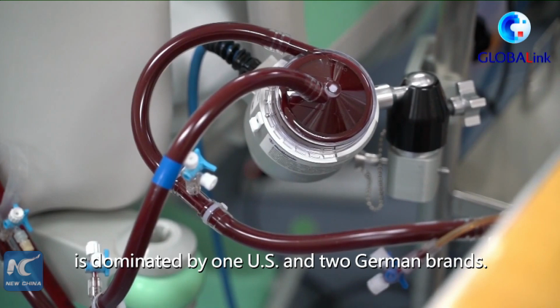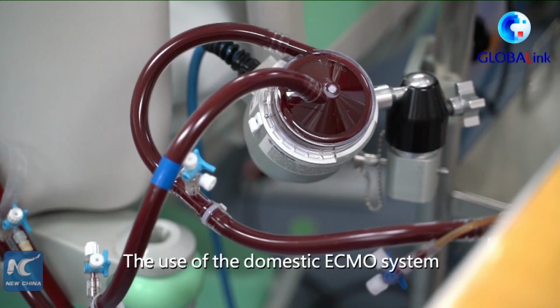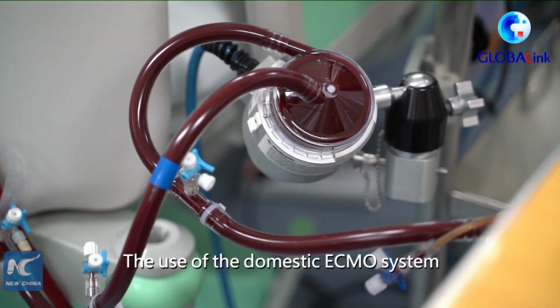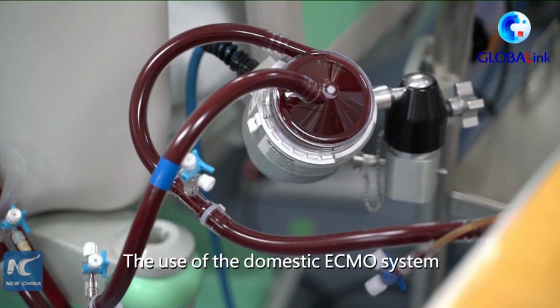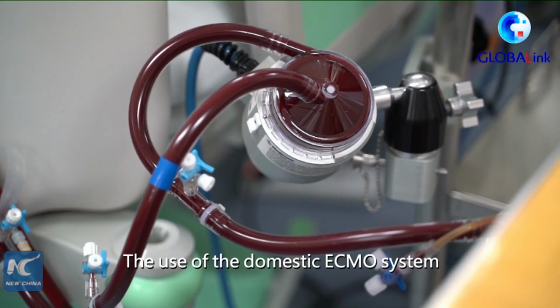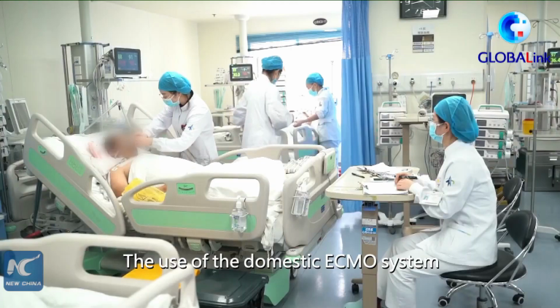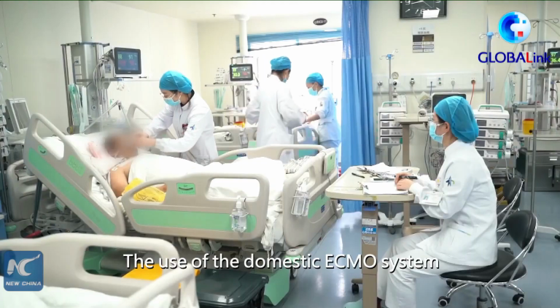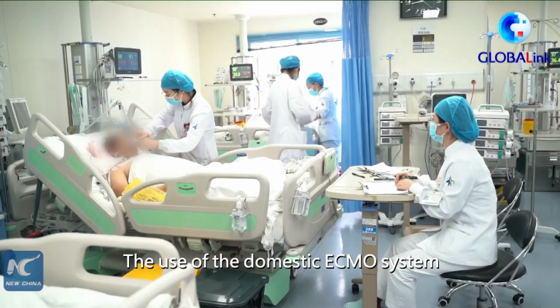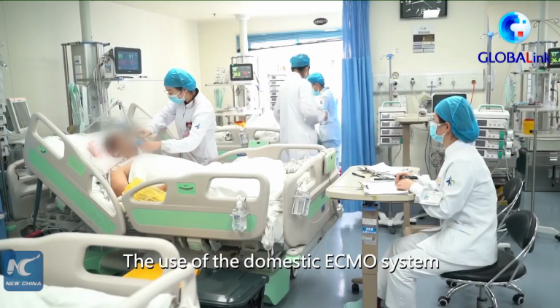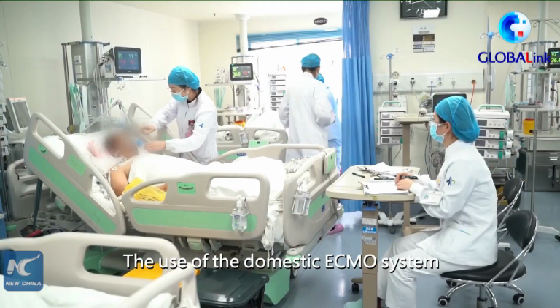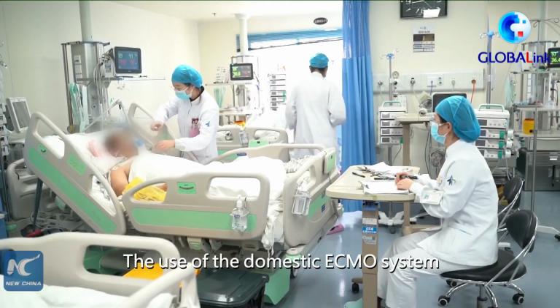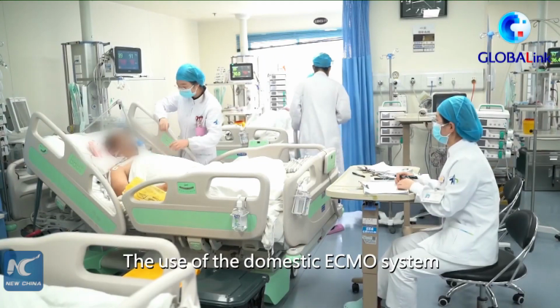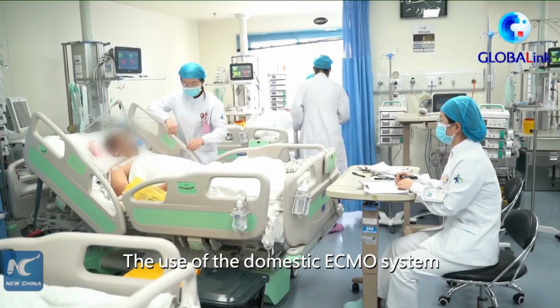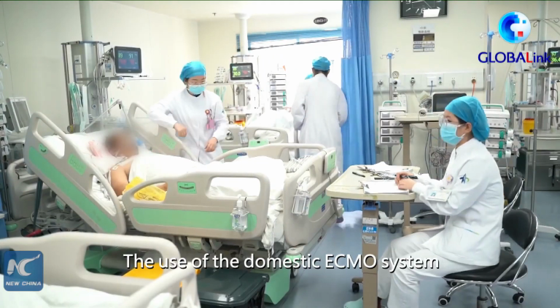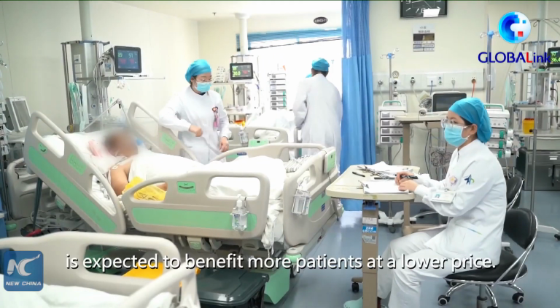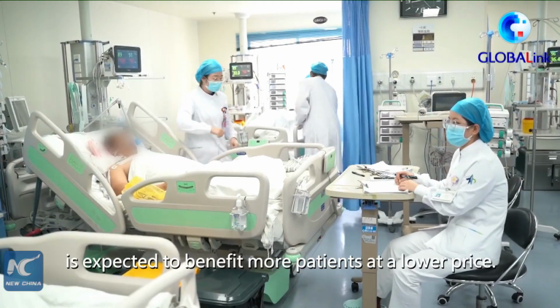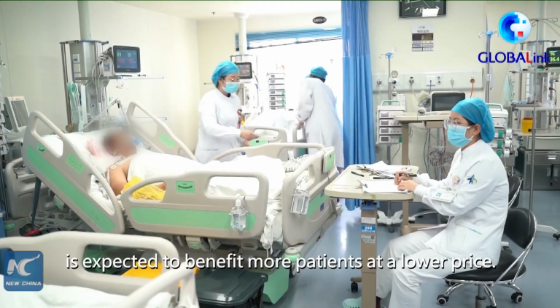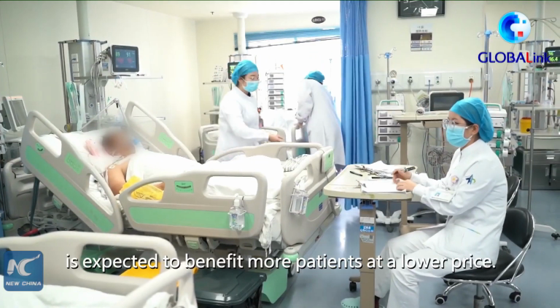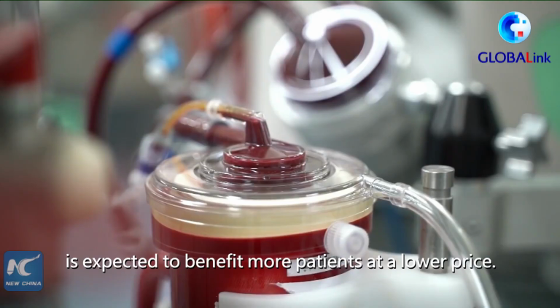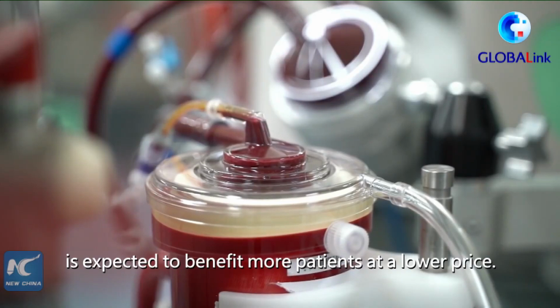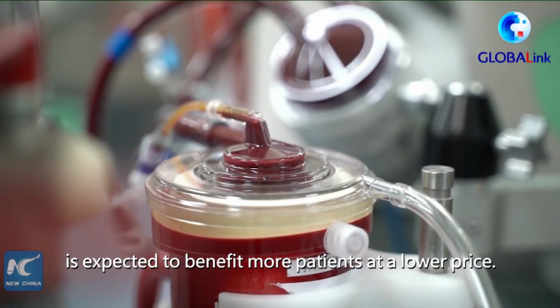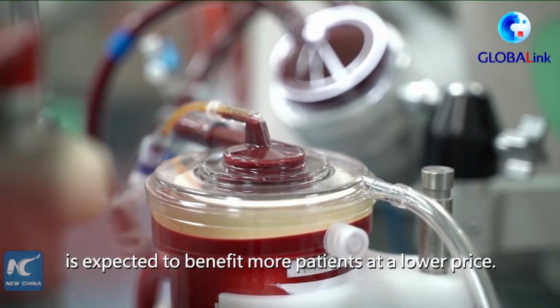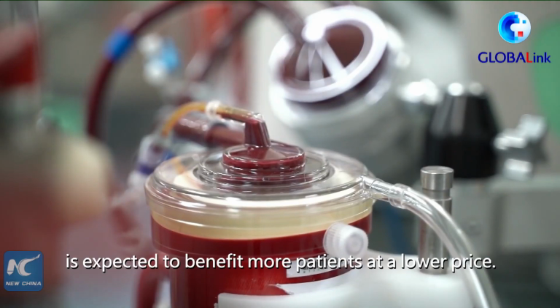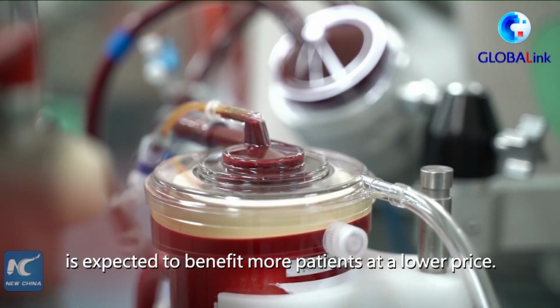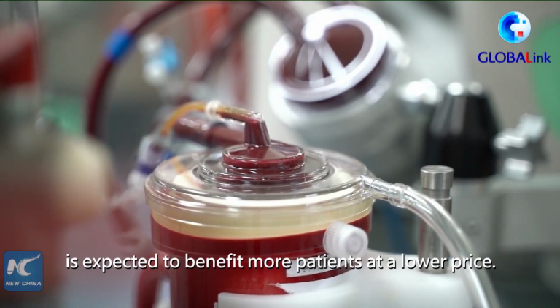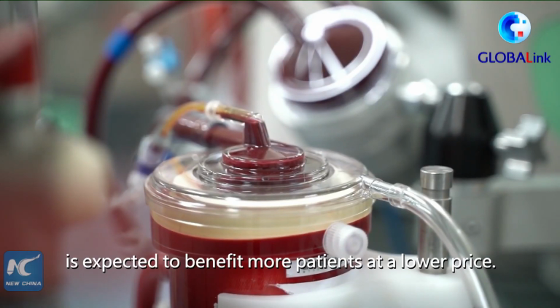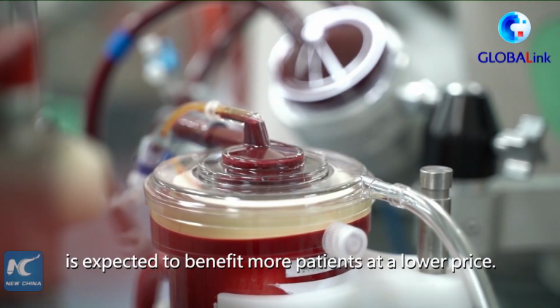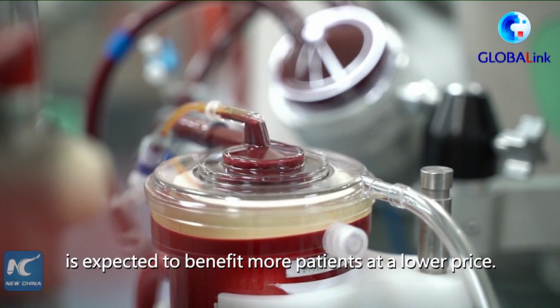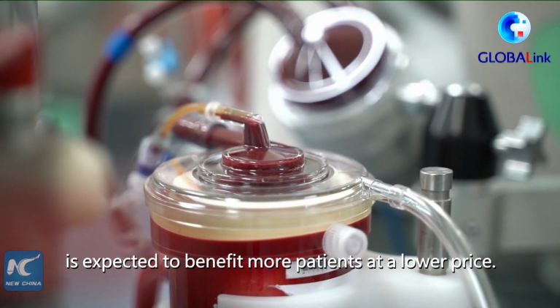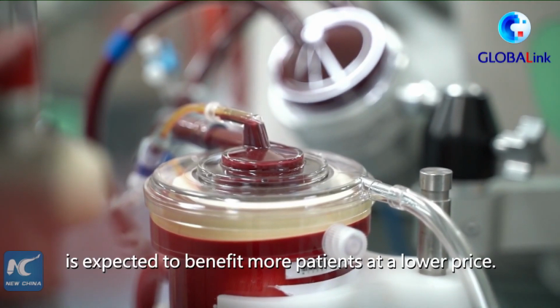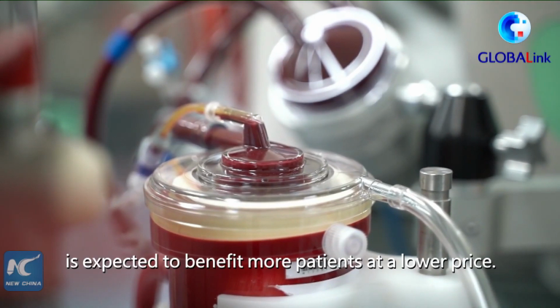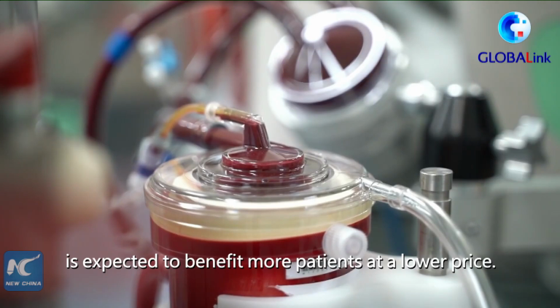The use of the domestic ECMO system is expected to benefit more patients at a lower price.